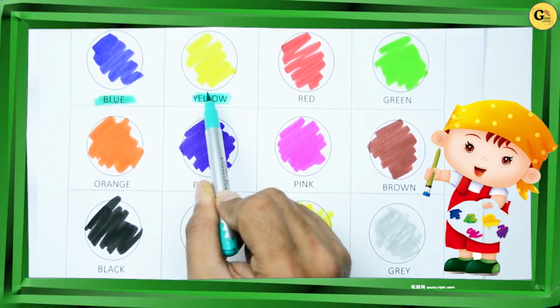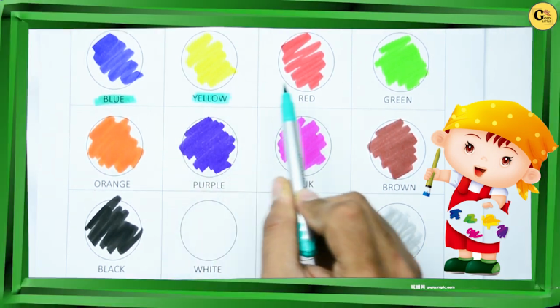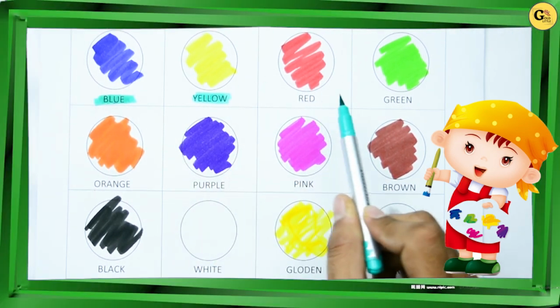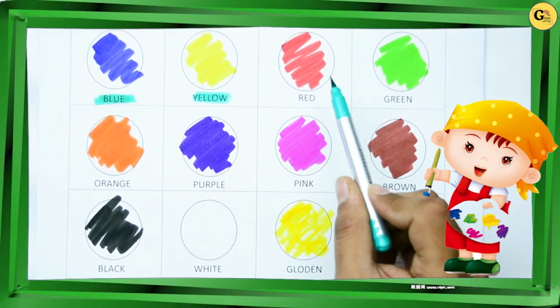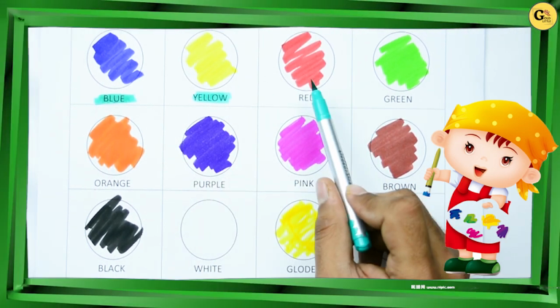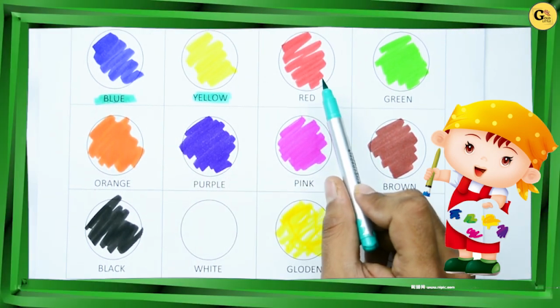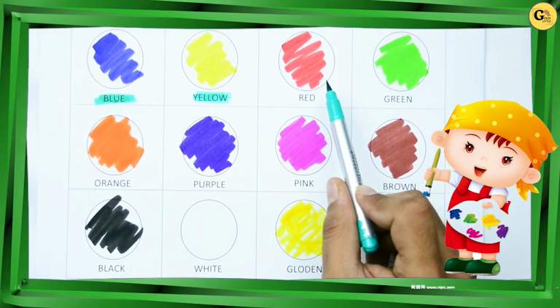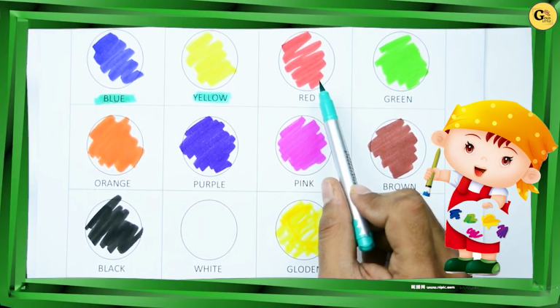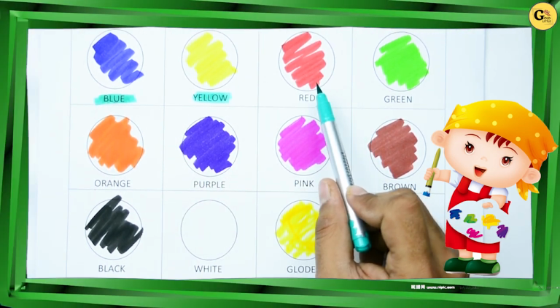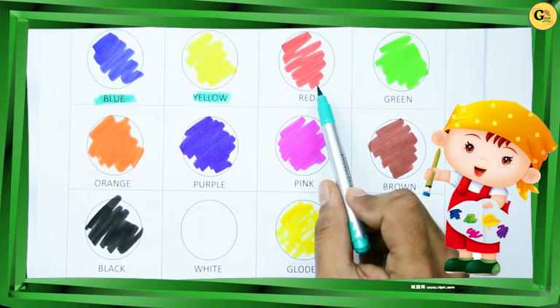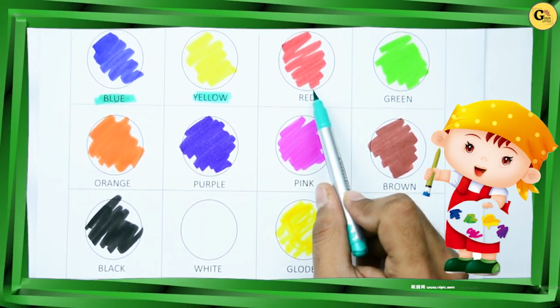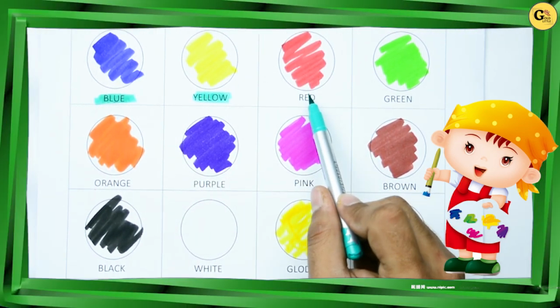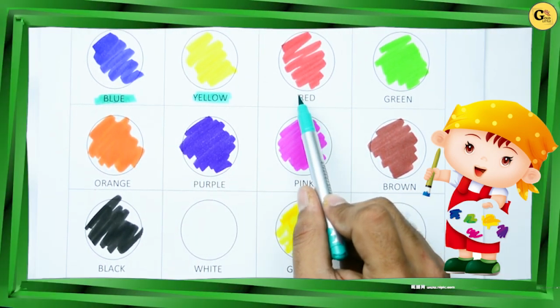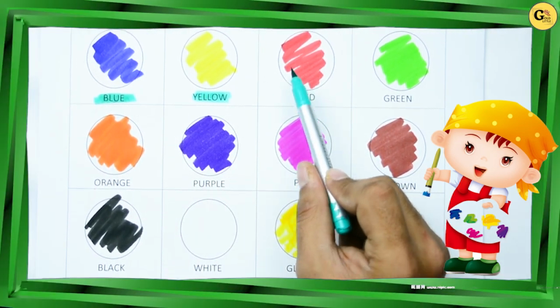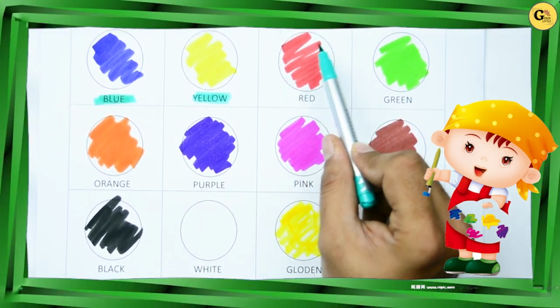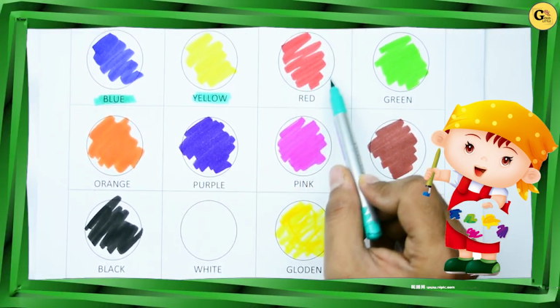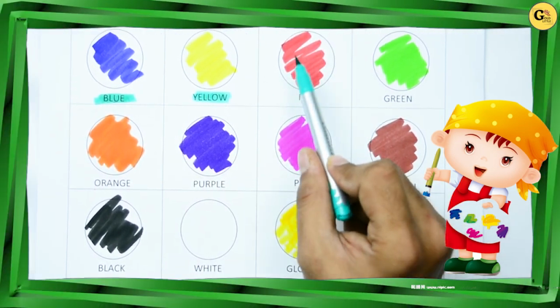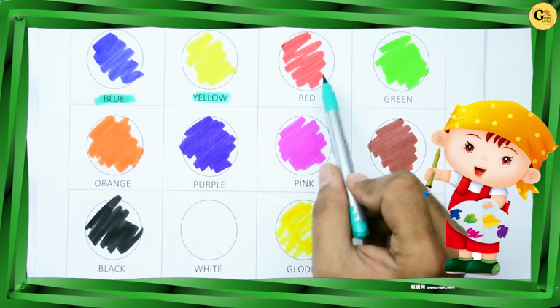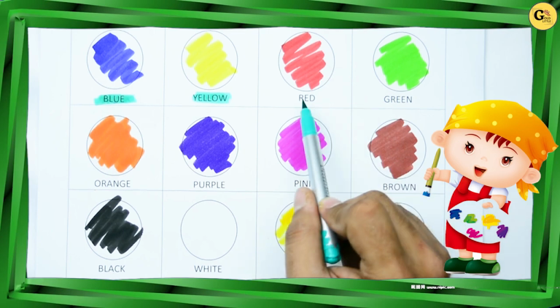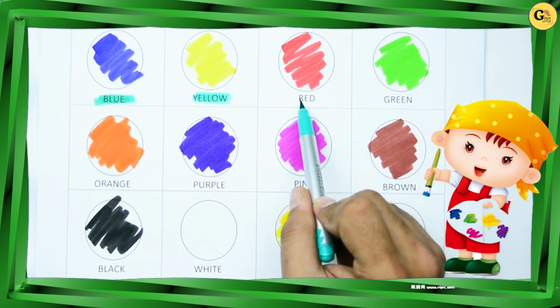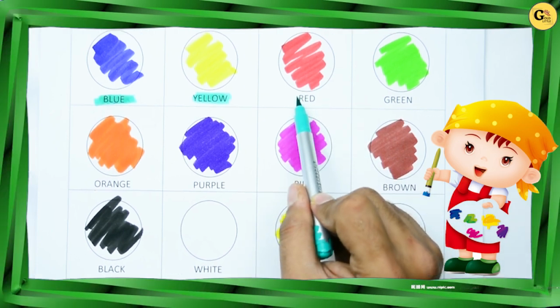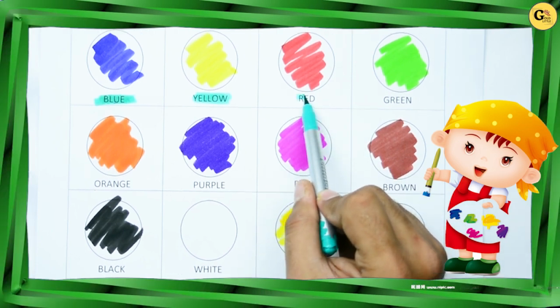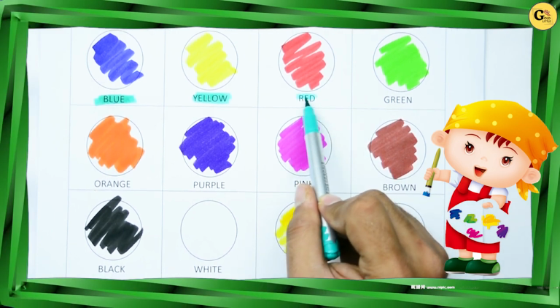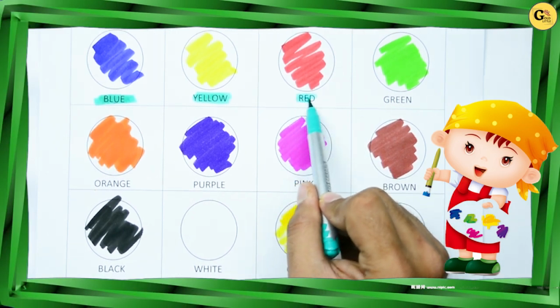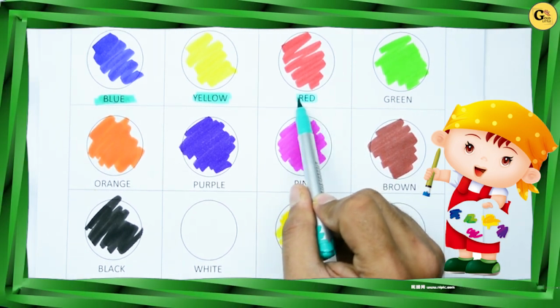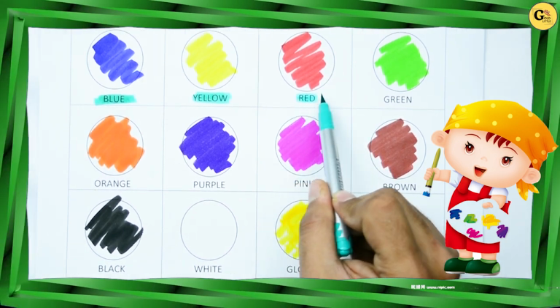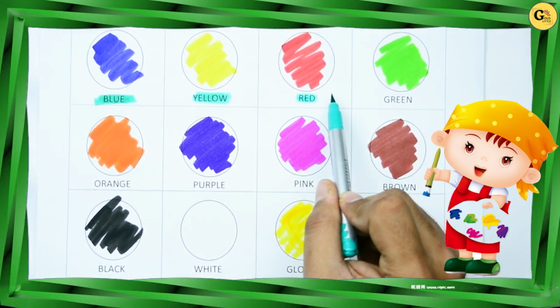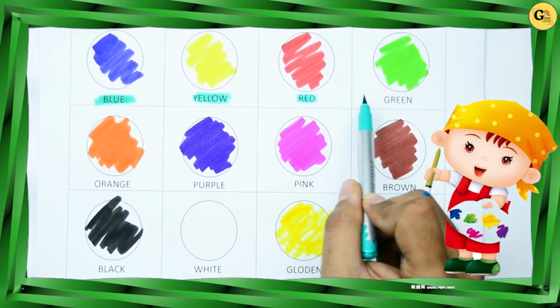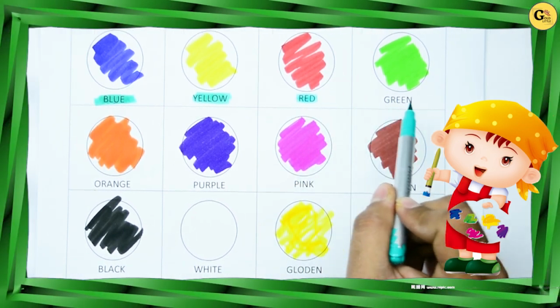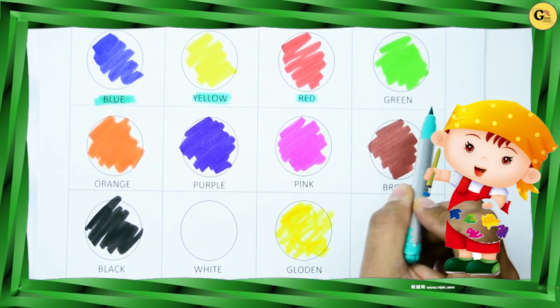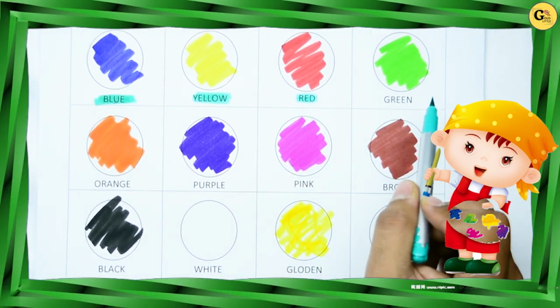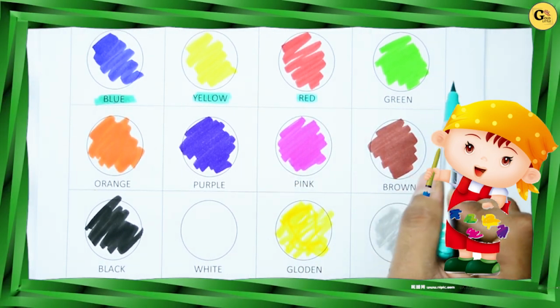Which color is this? Yes, it's red. R-E-D, red color.